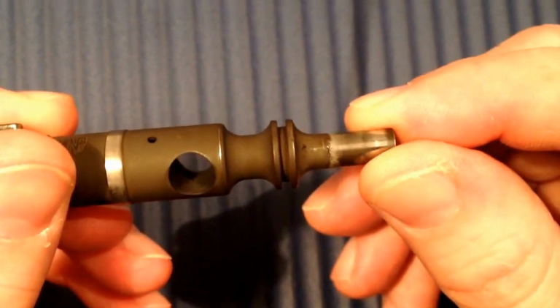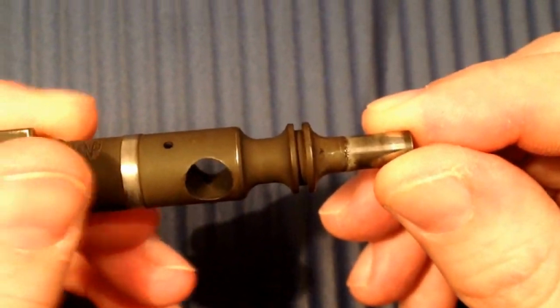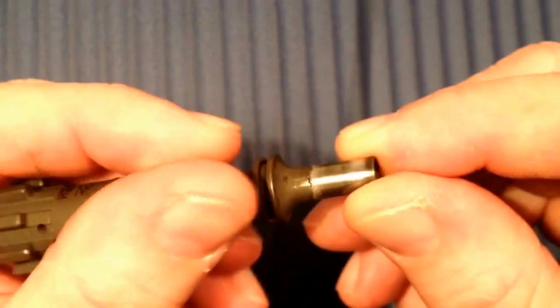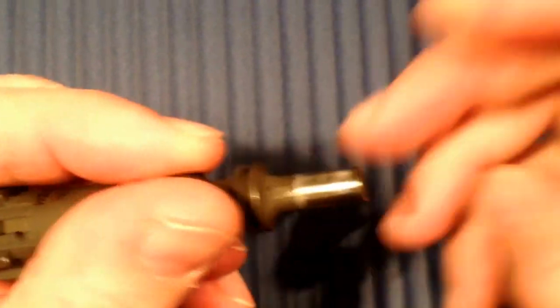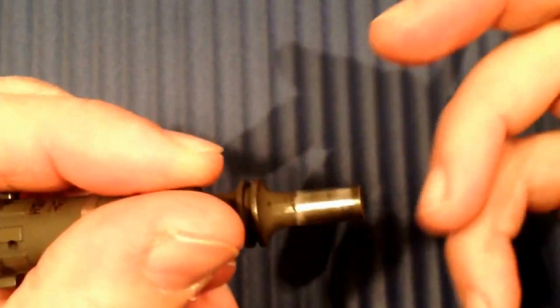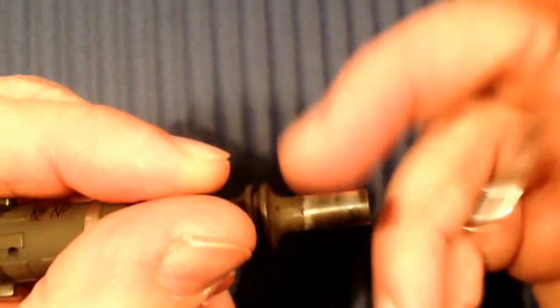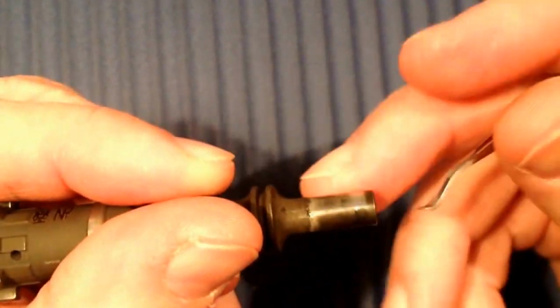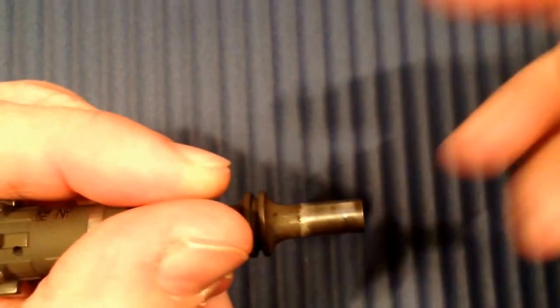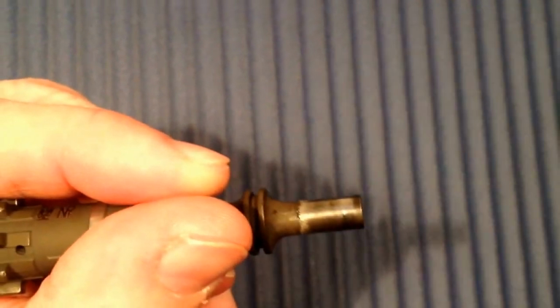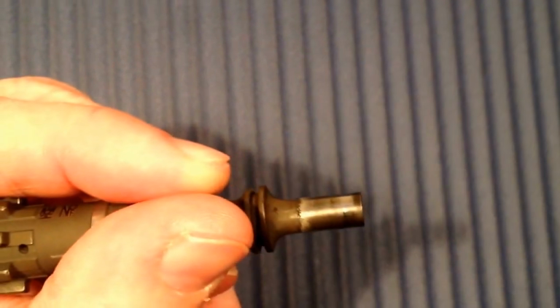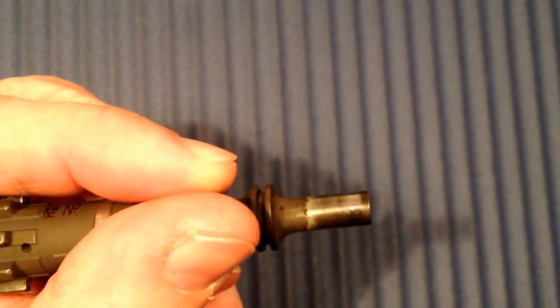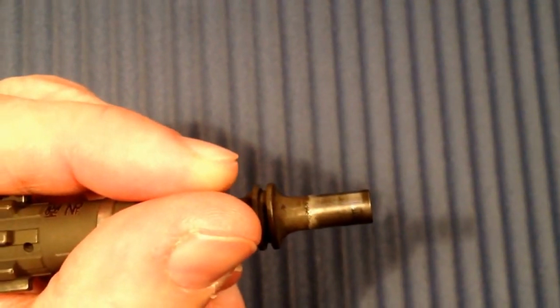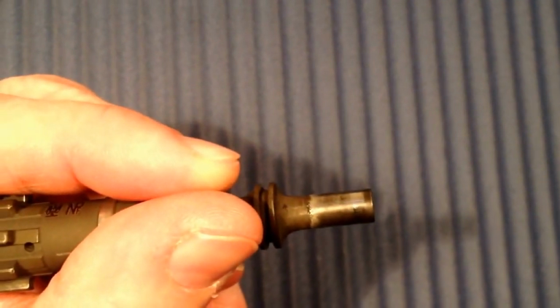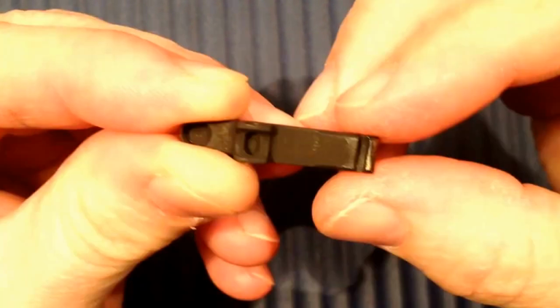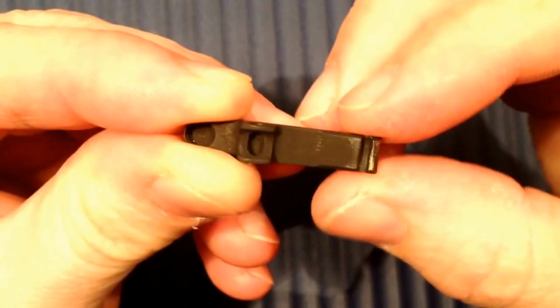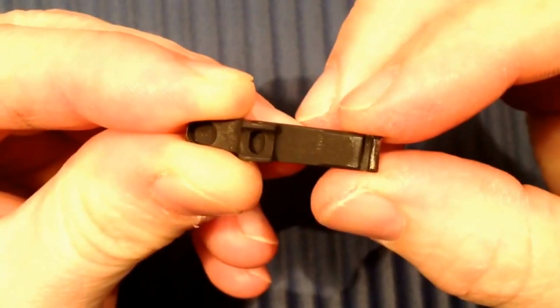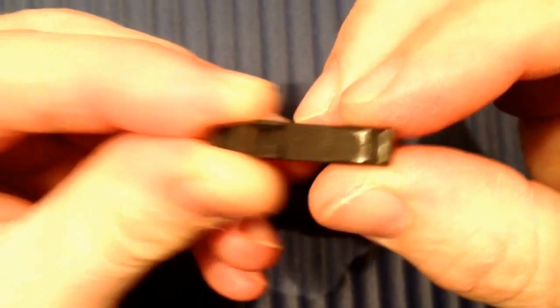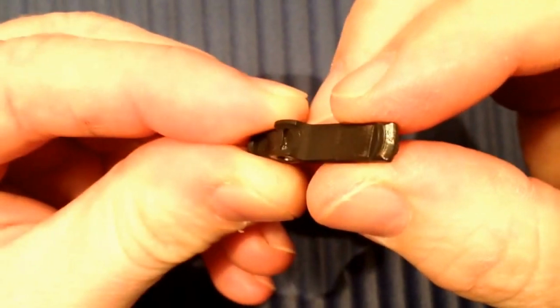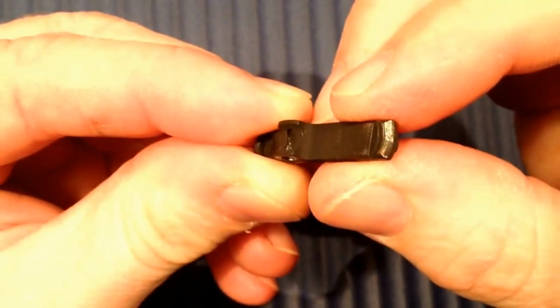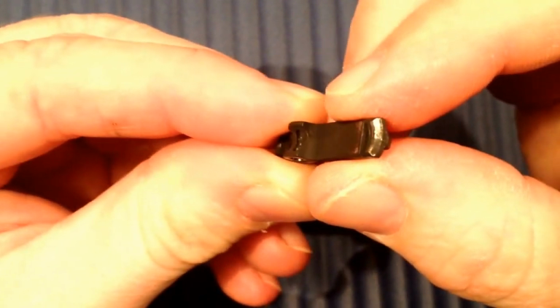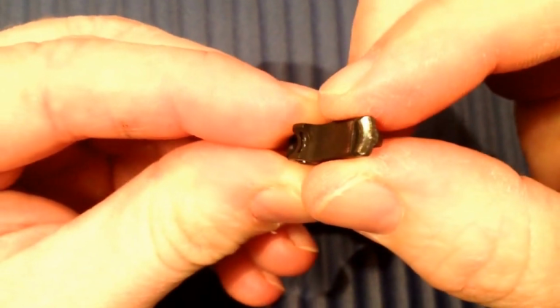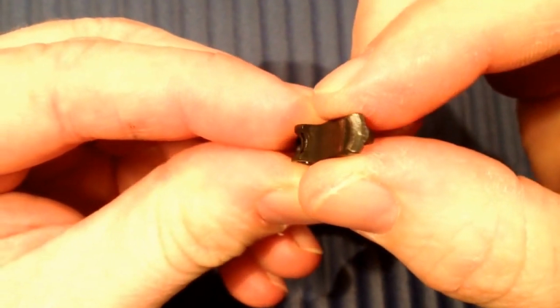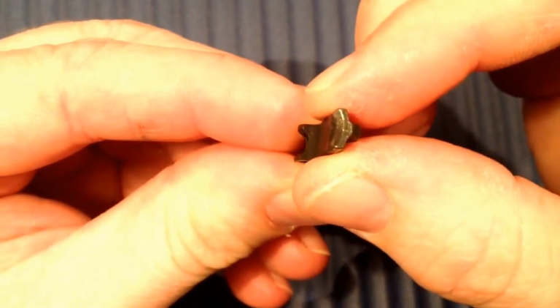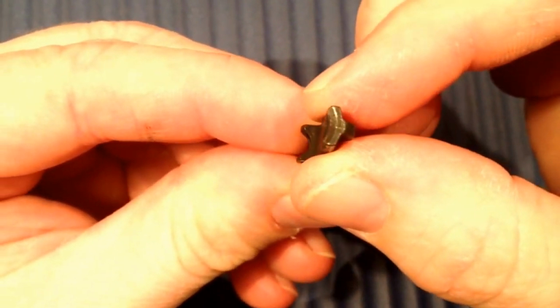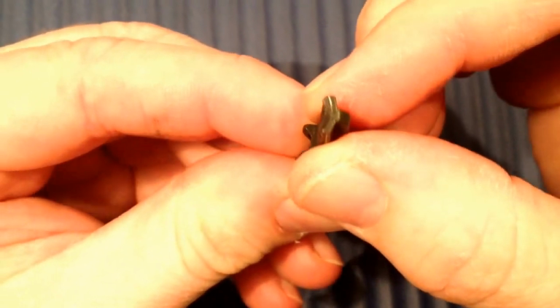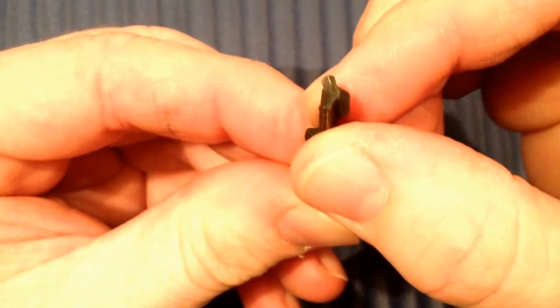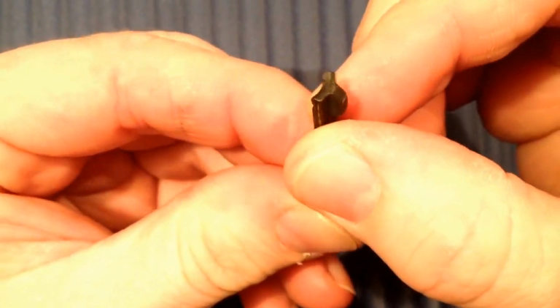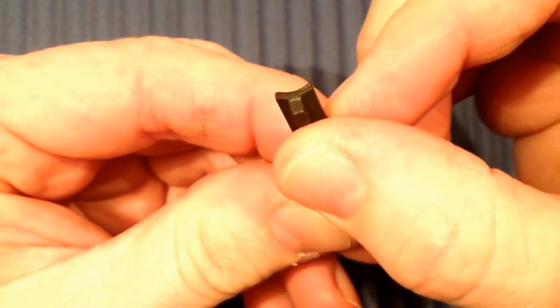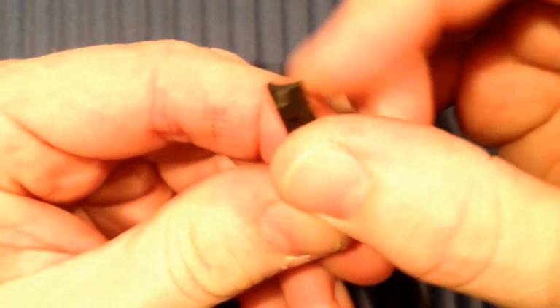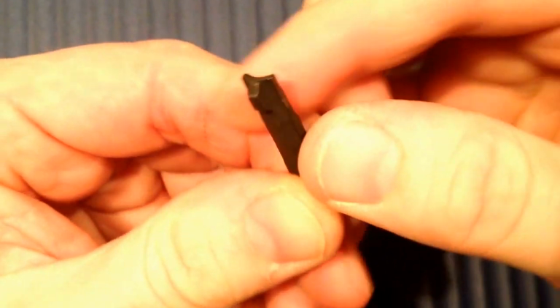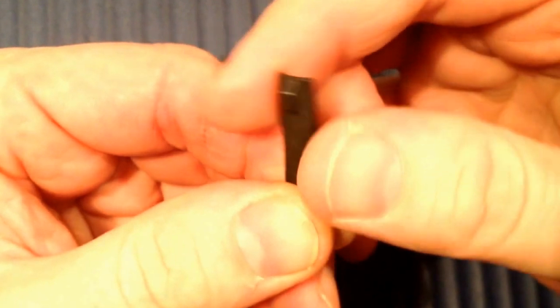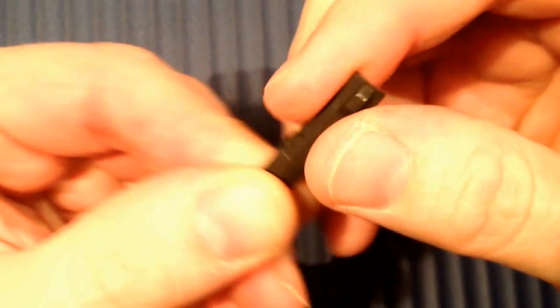The gun runs flawlessly. After 3000 rounds, it looks fine.